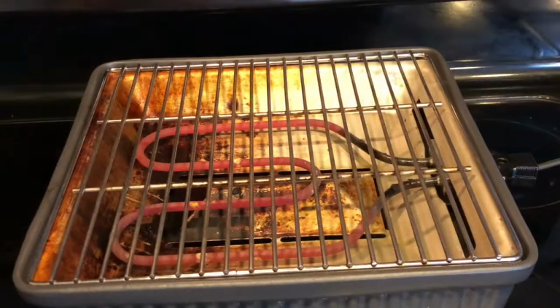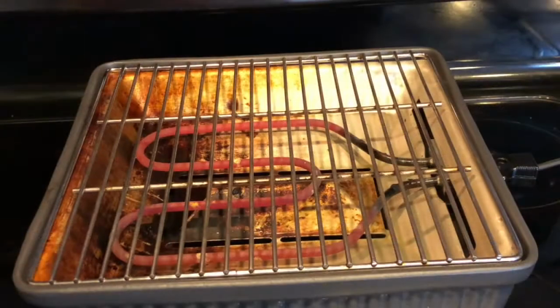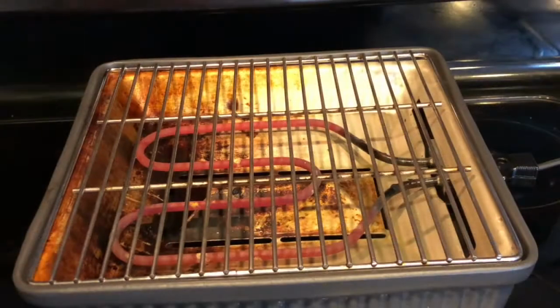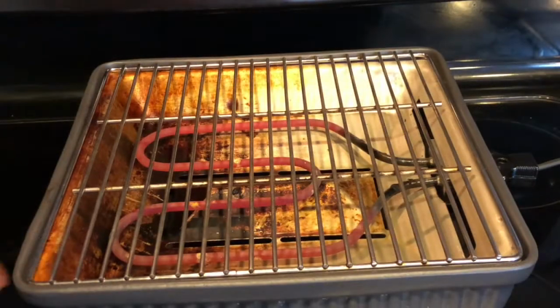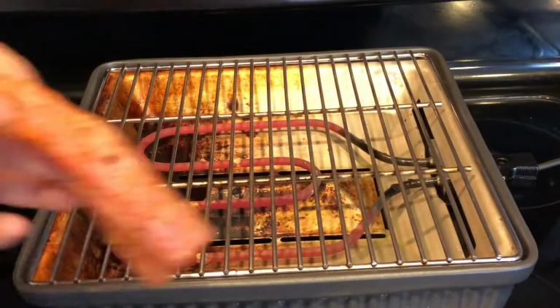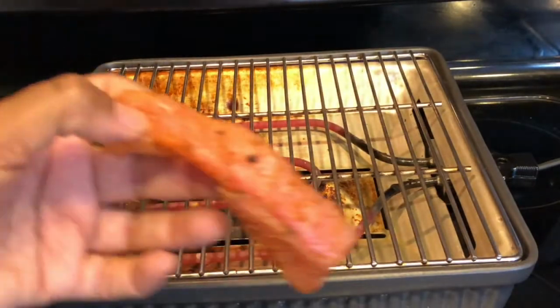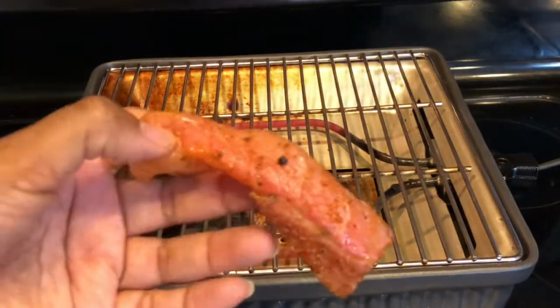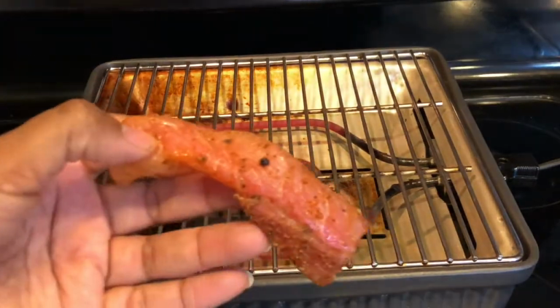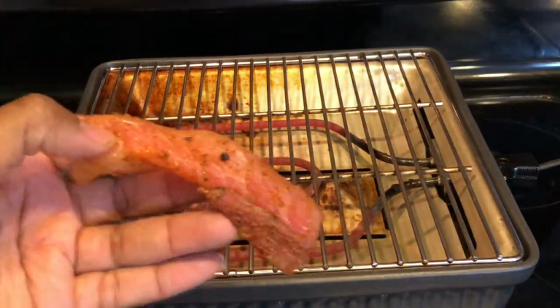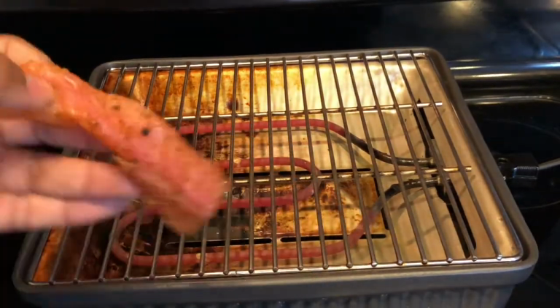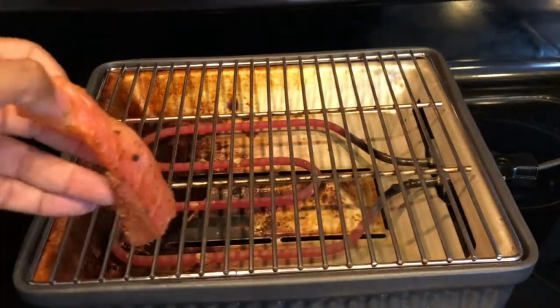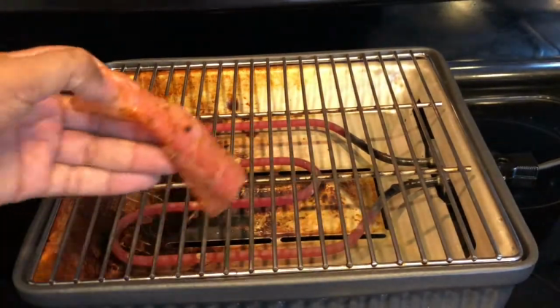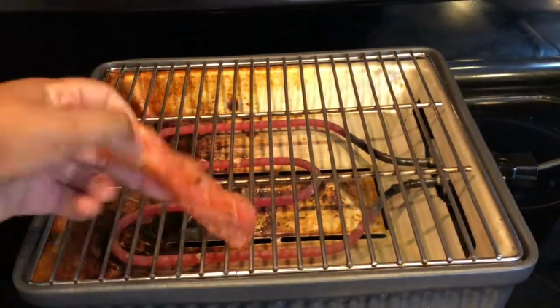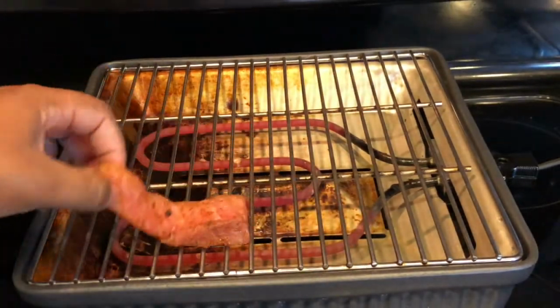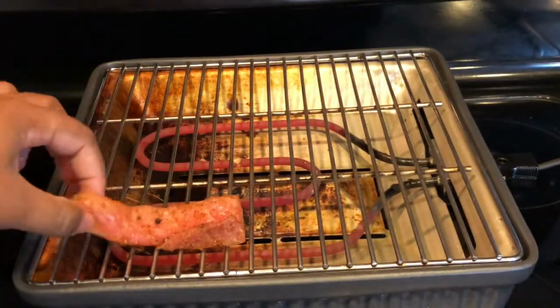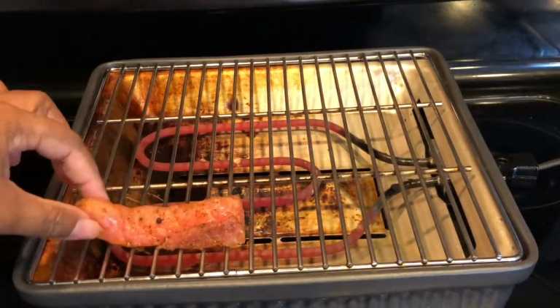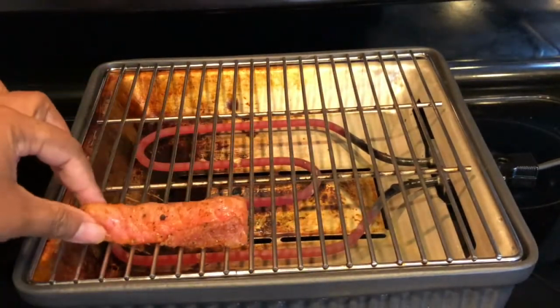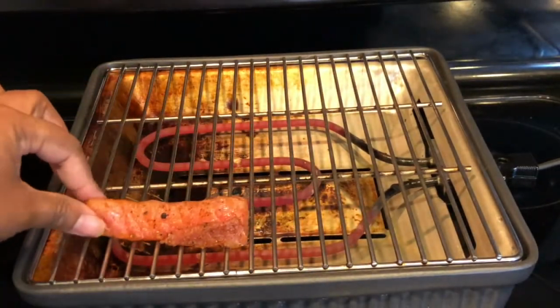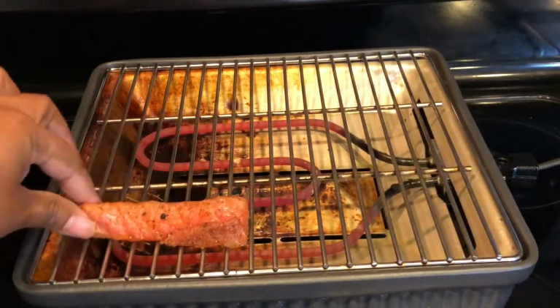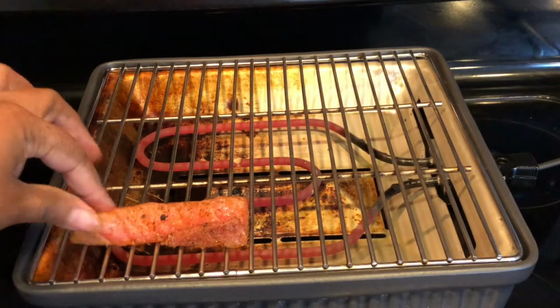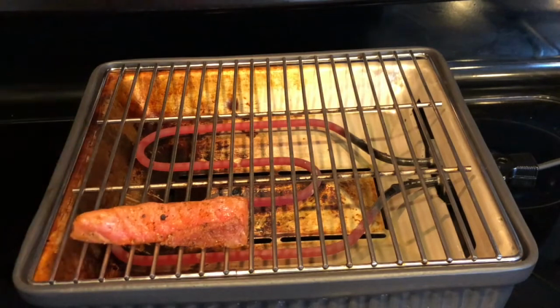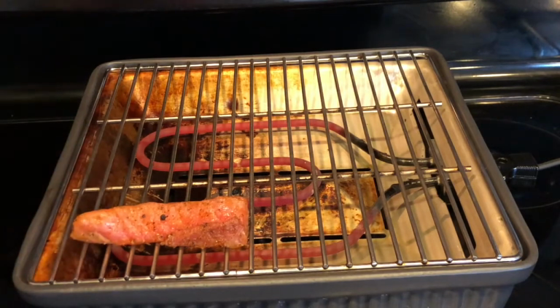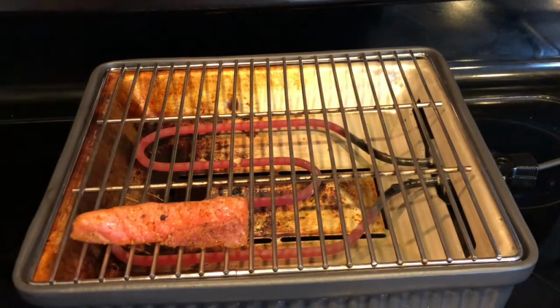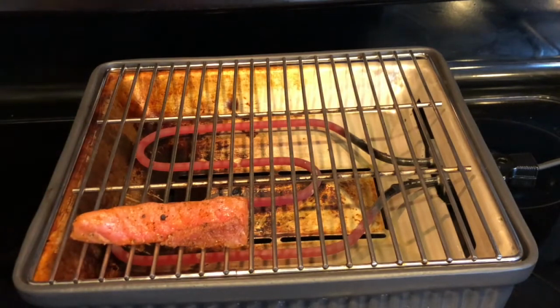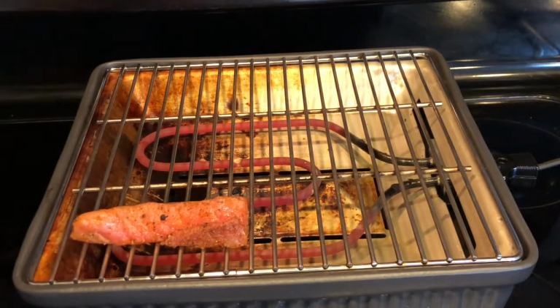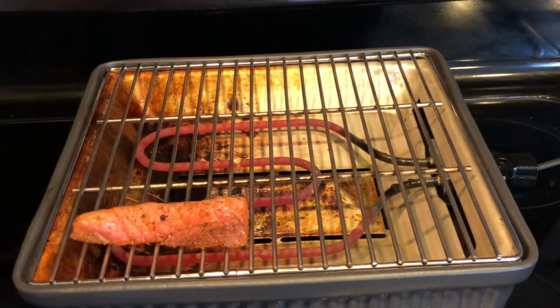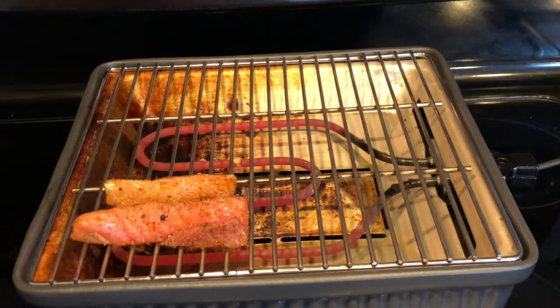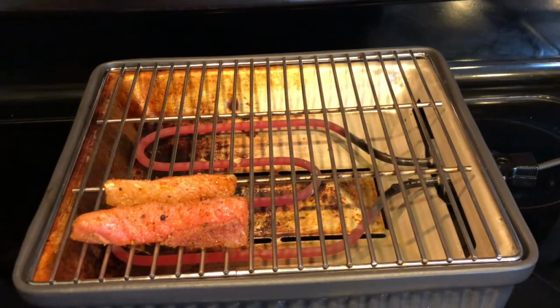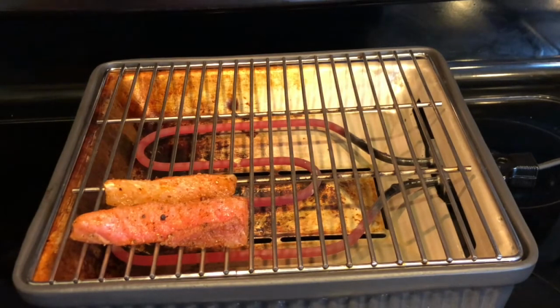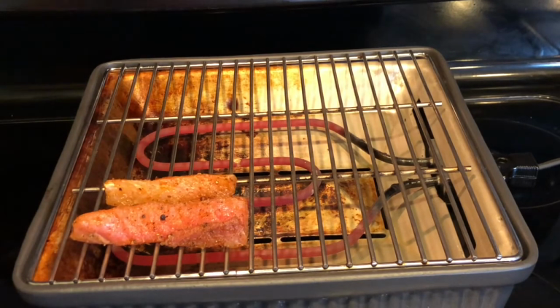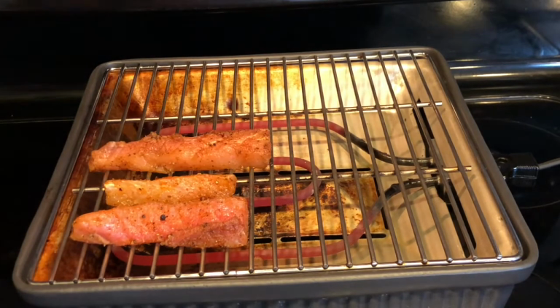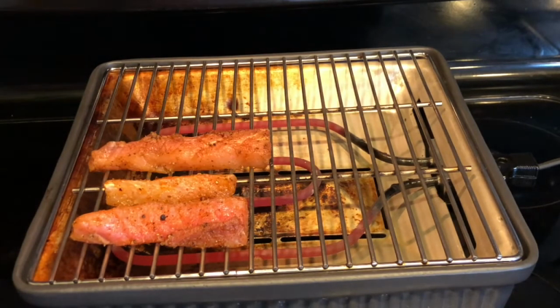Let's put the mahi-mahi on the grill. Grill on both sides for eight to ten minutes.